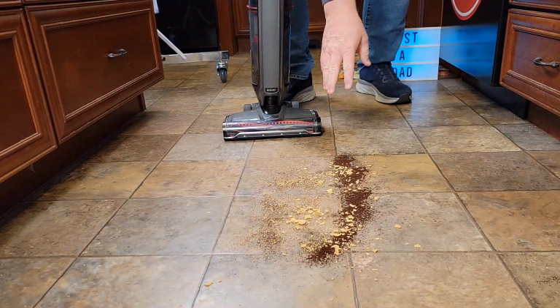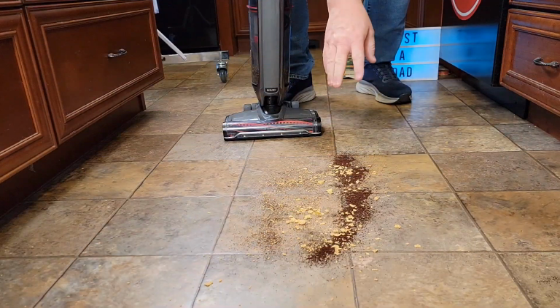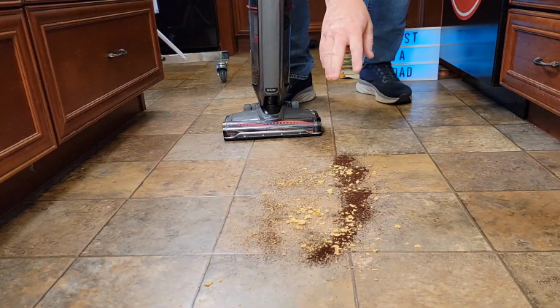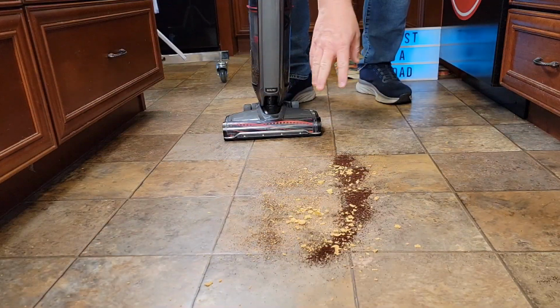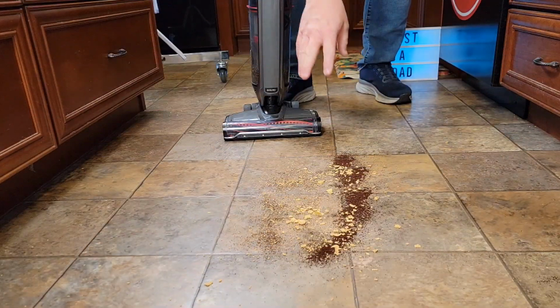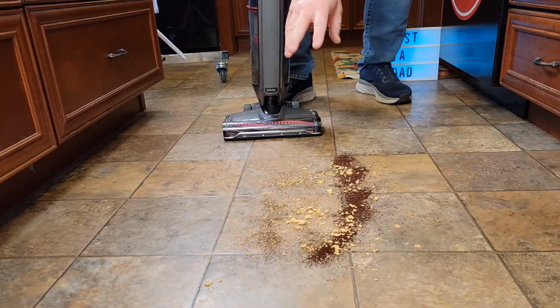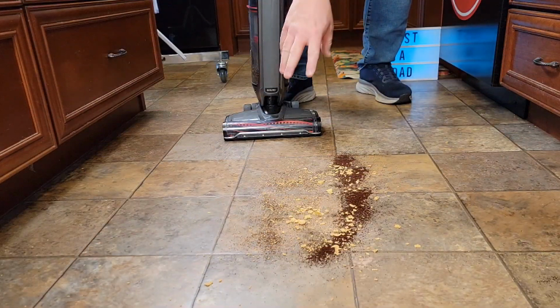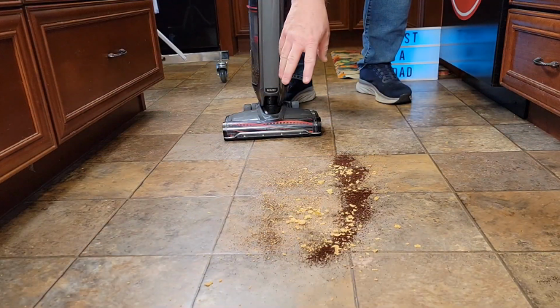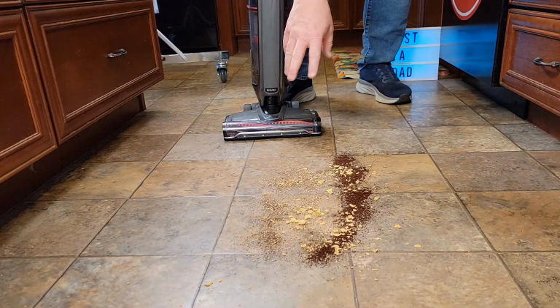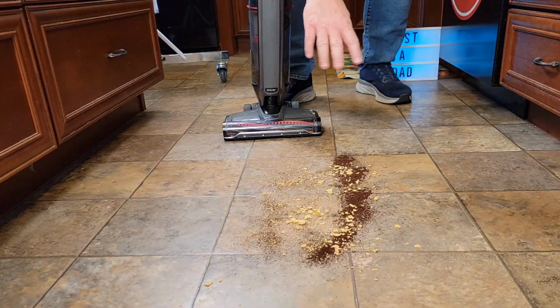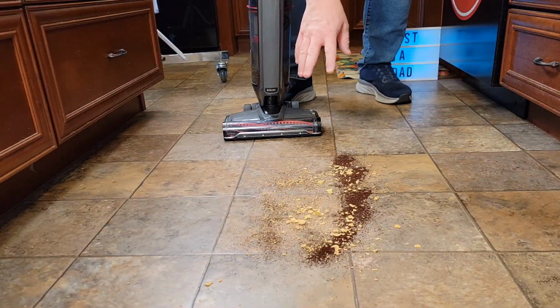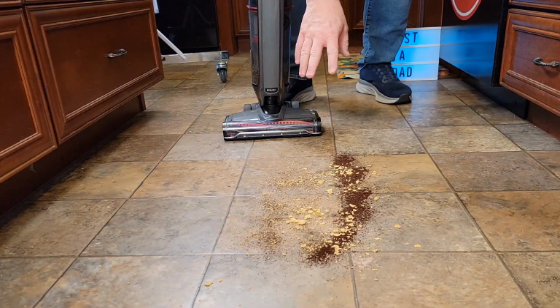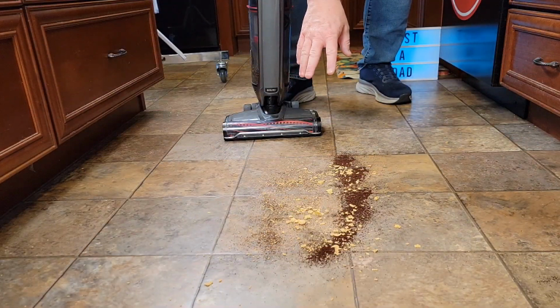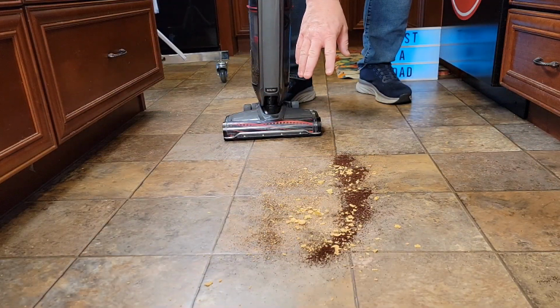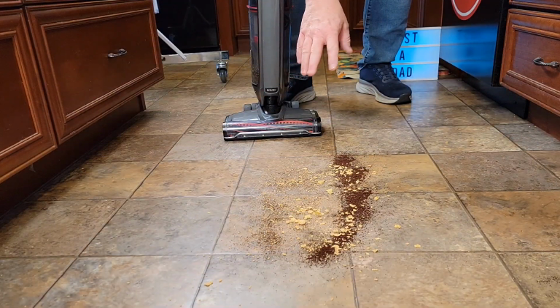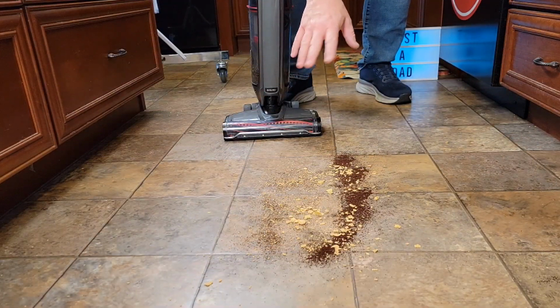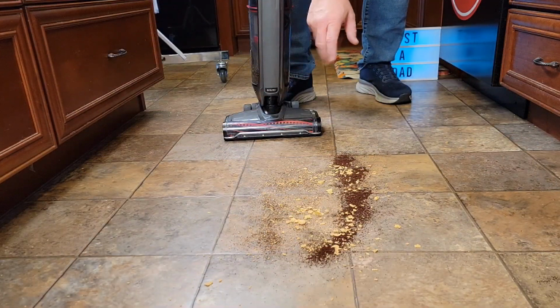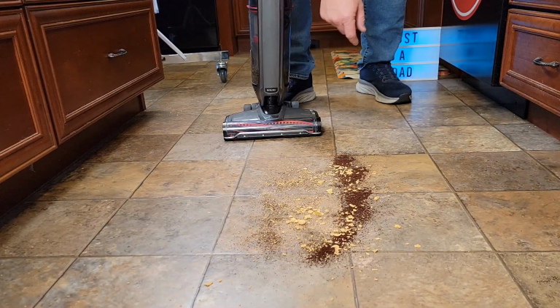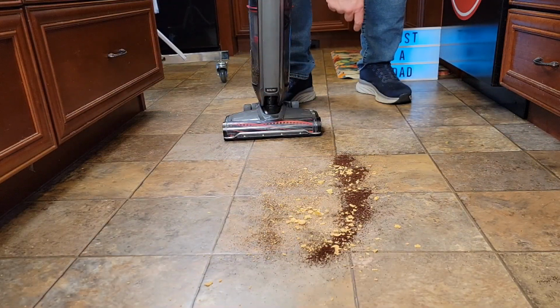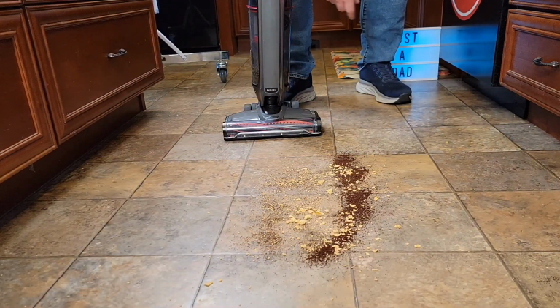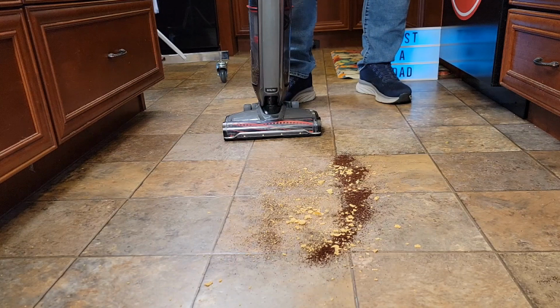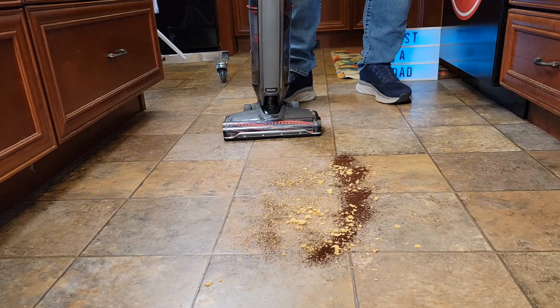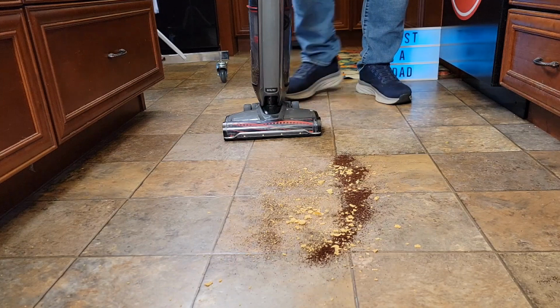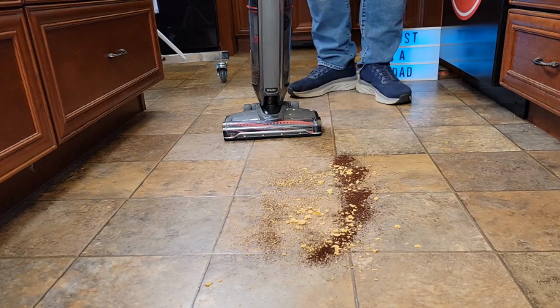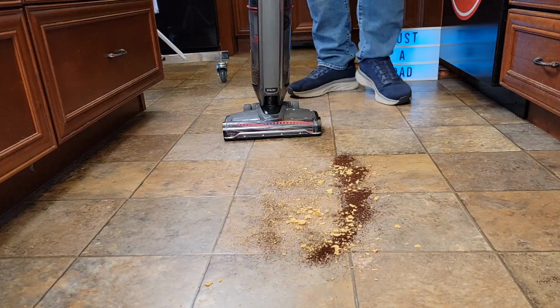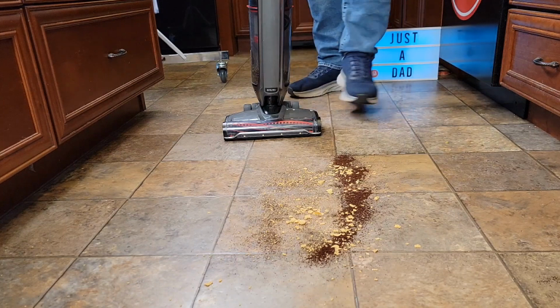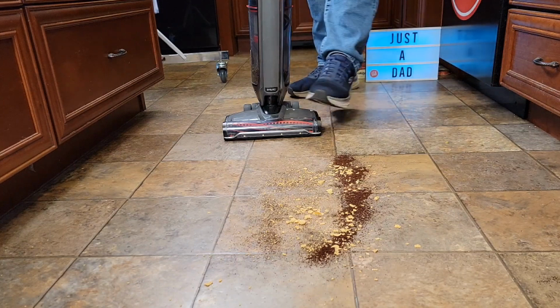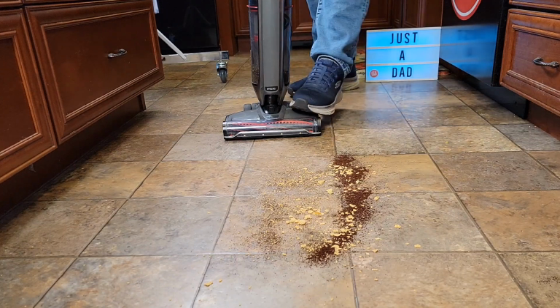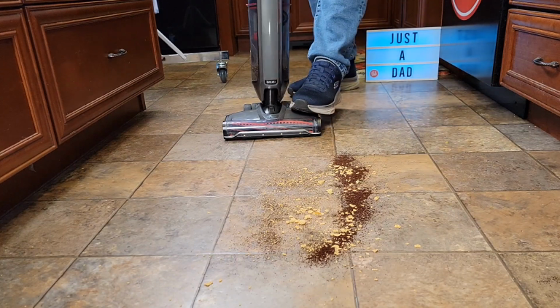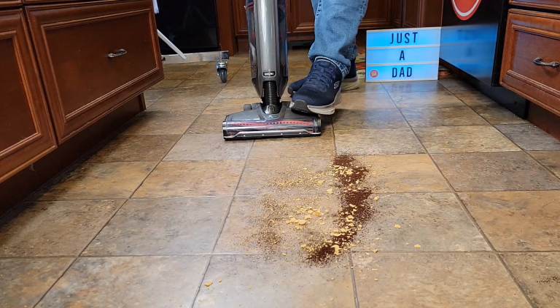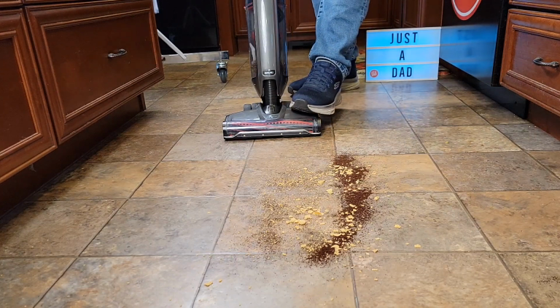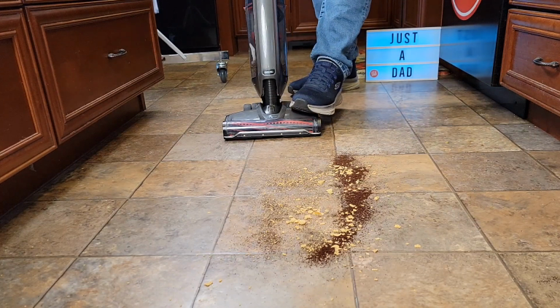I've got some coffee, some pet hair, big cereal chunks, and some really fine dirt. Let's see how it does. I'm going to put it on high.